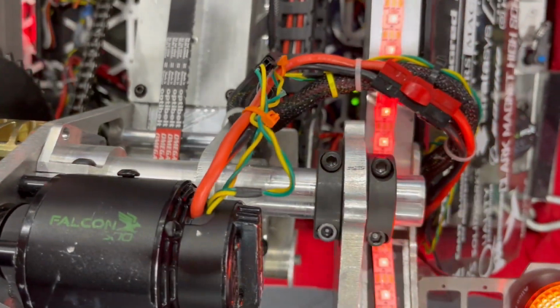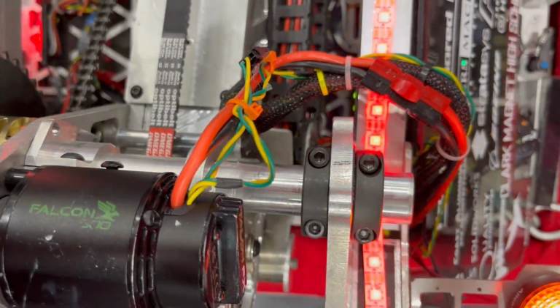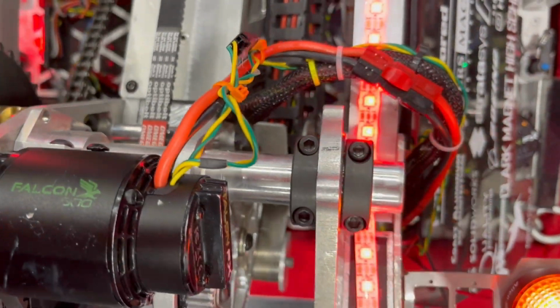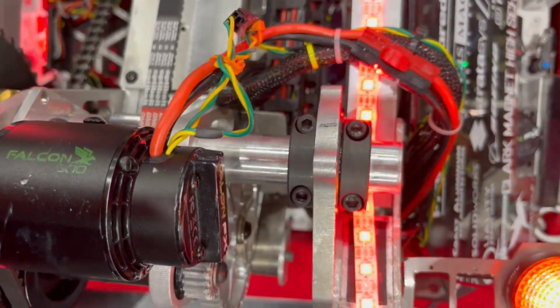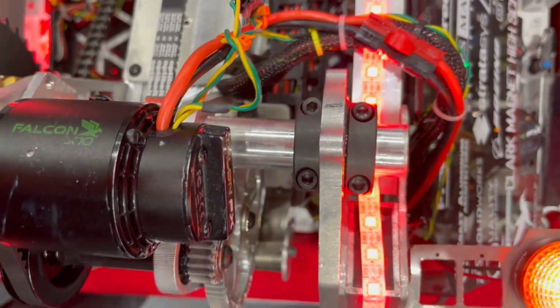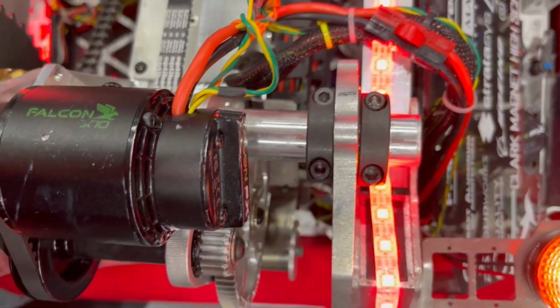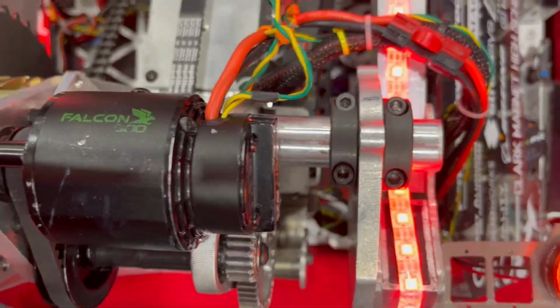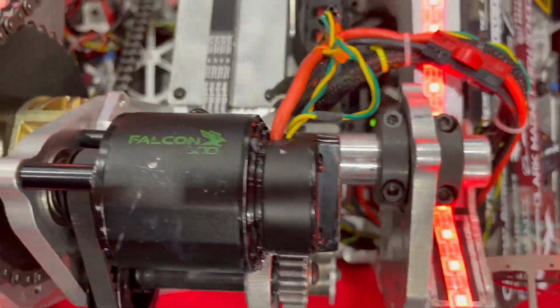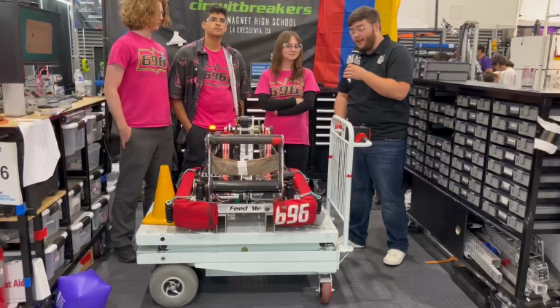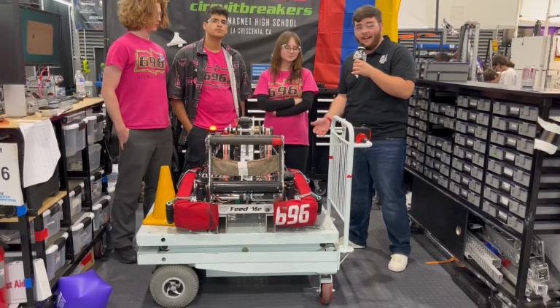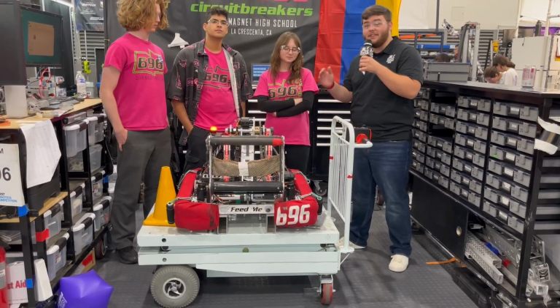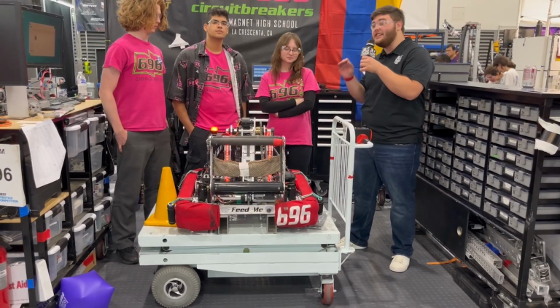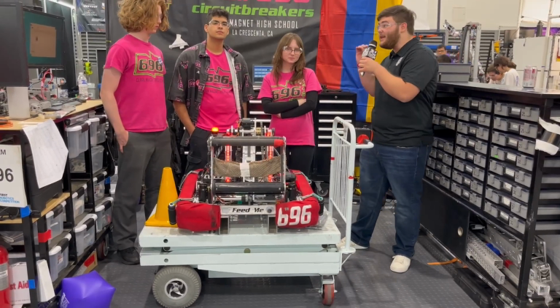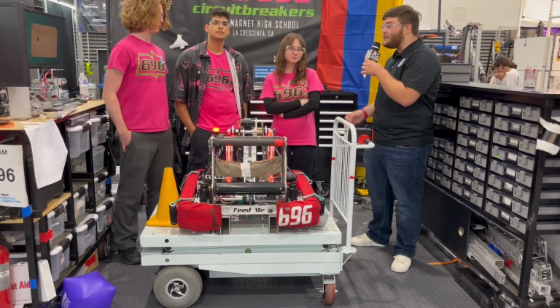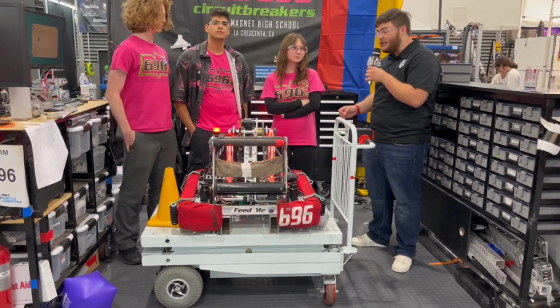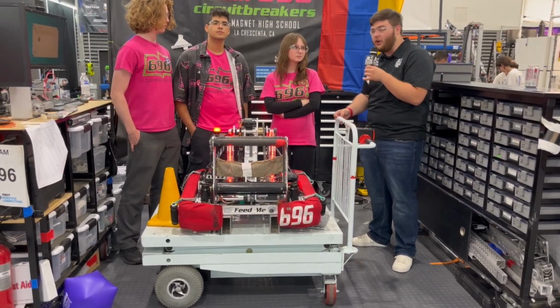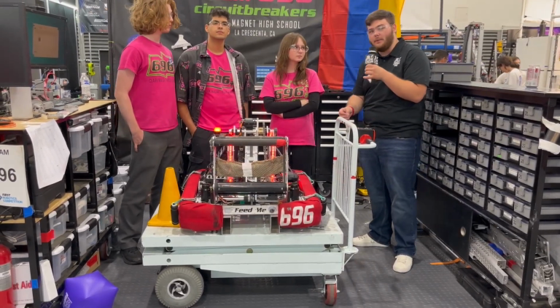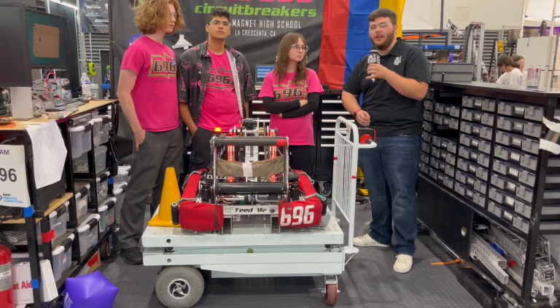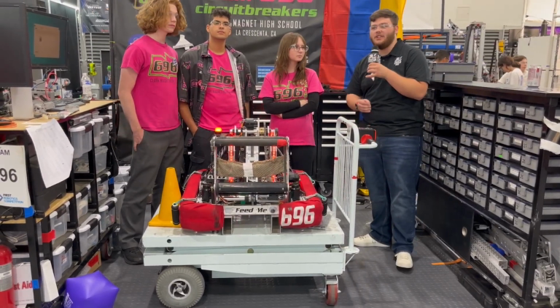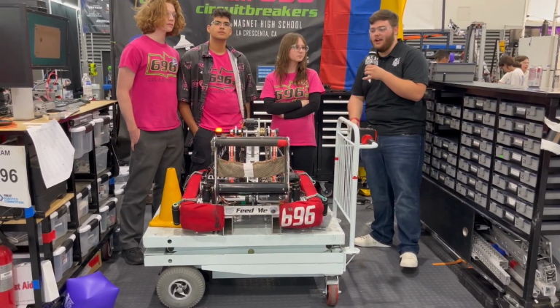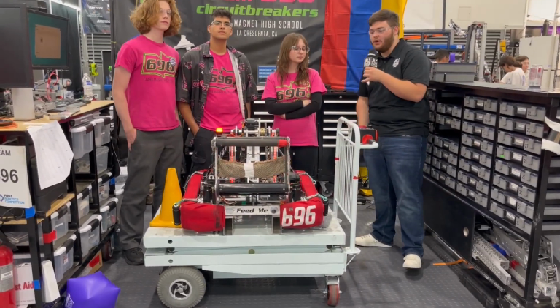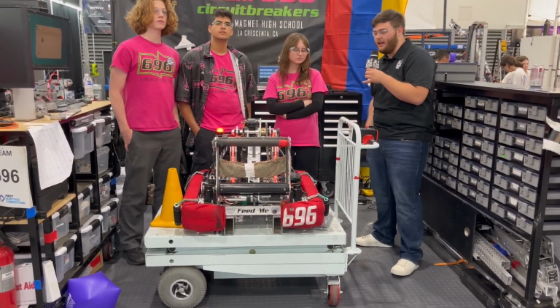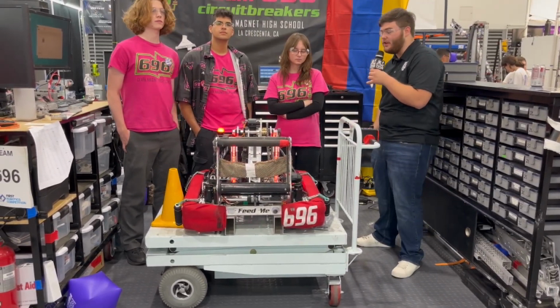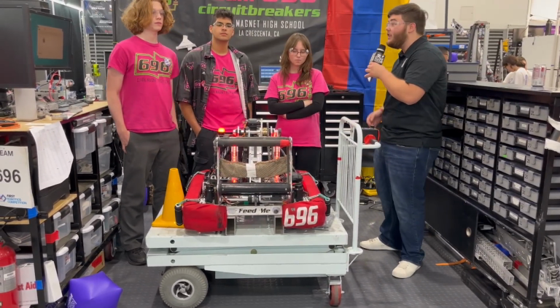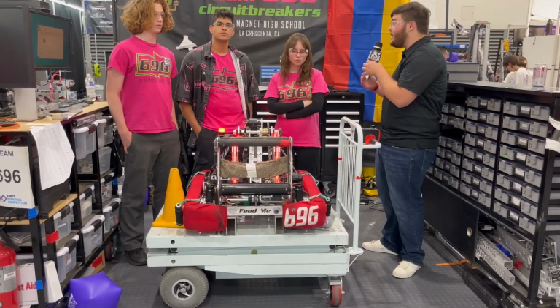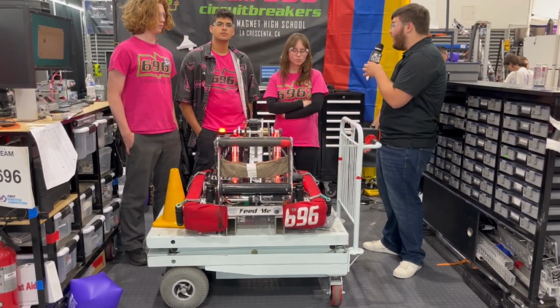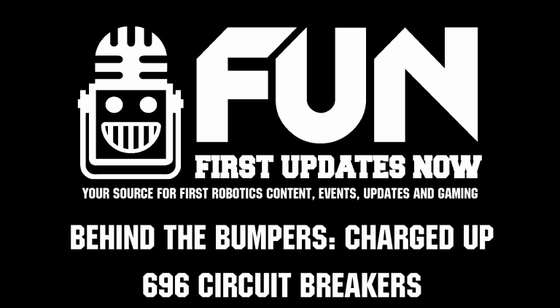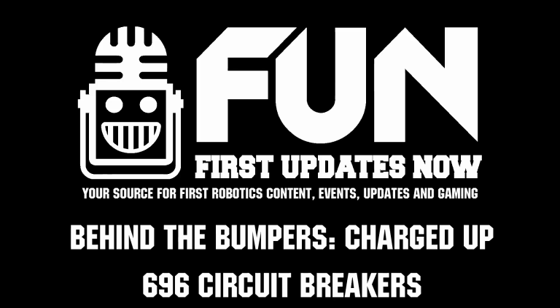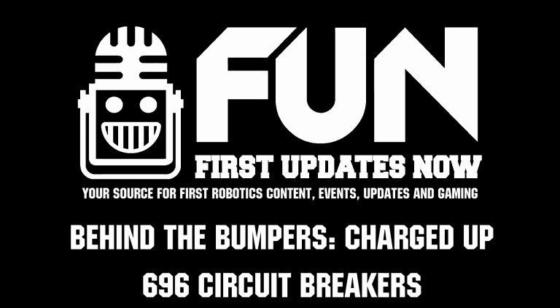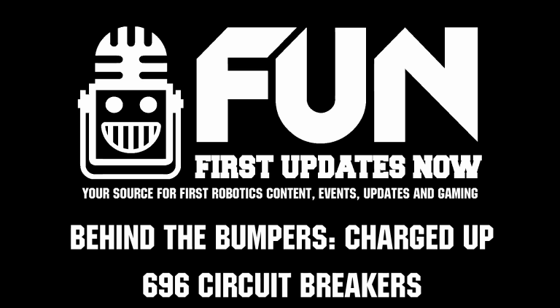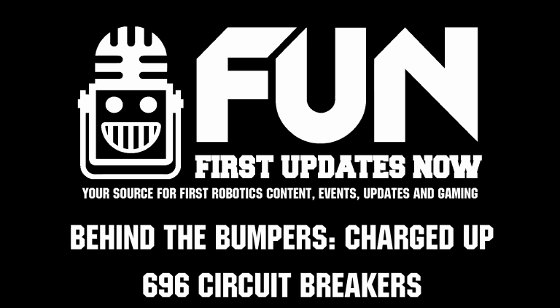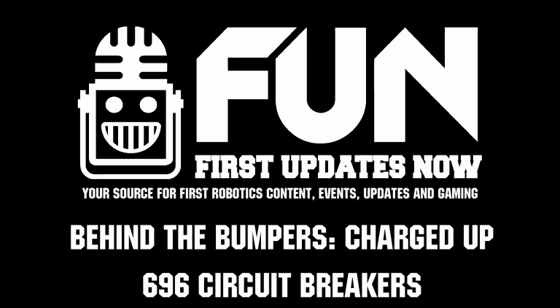Thank you guys for taking us through this robot. These guys have been absolutely incredible here at SoCal Showdown. Thank you very much, and good luck with the rest of your competition.